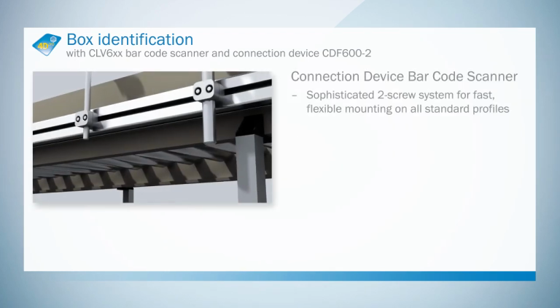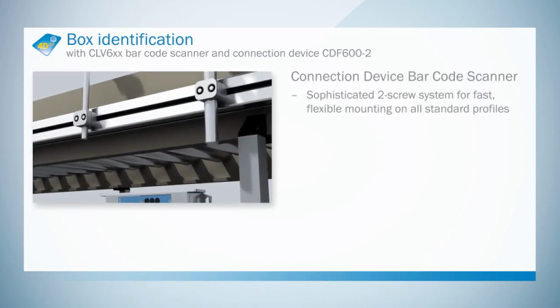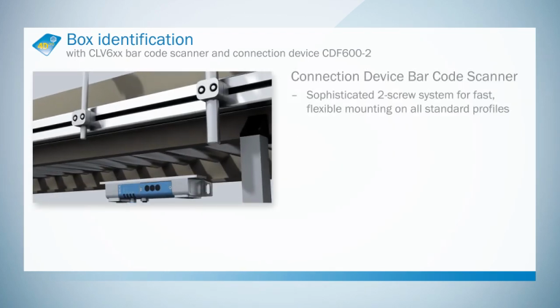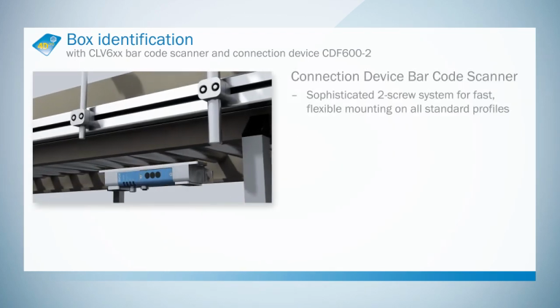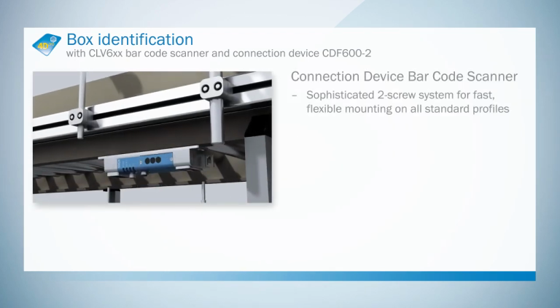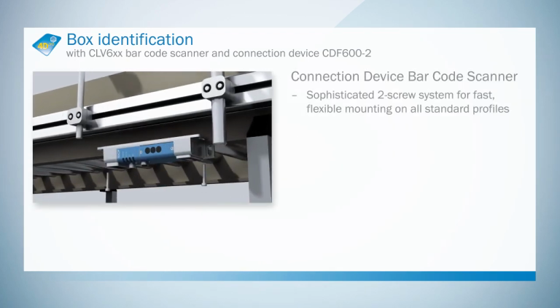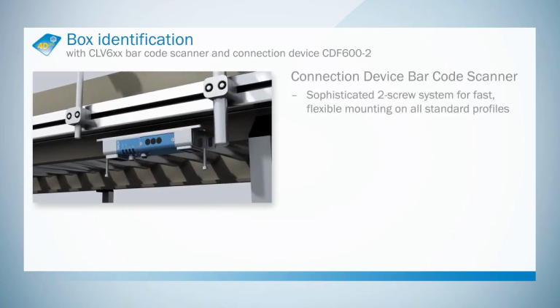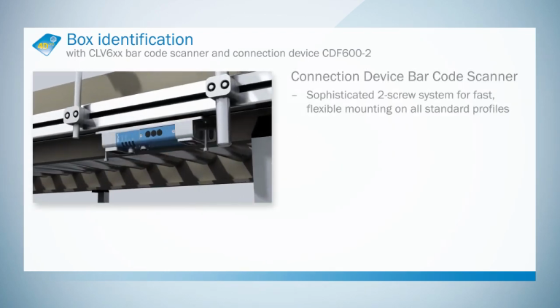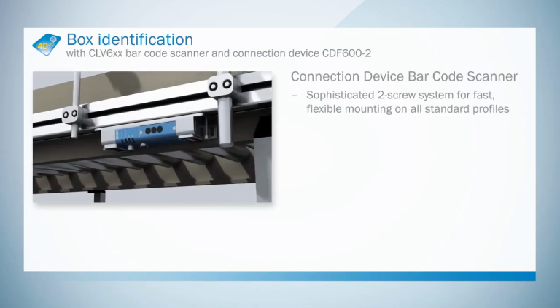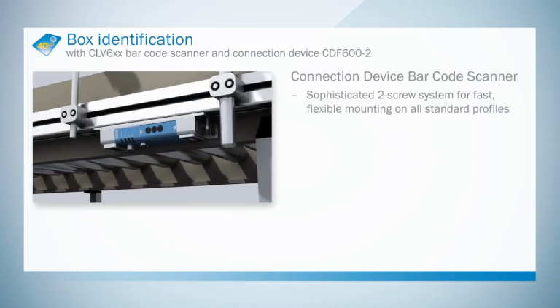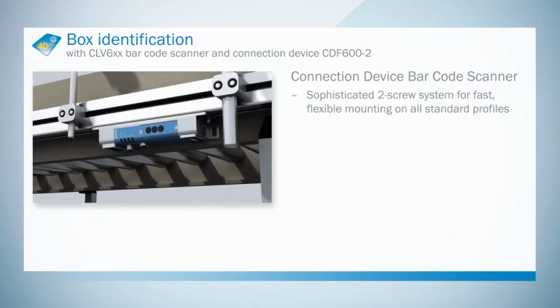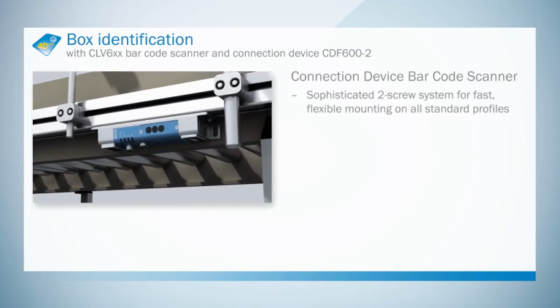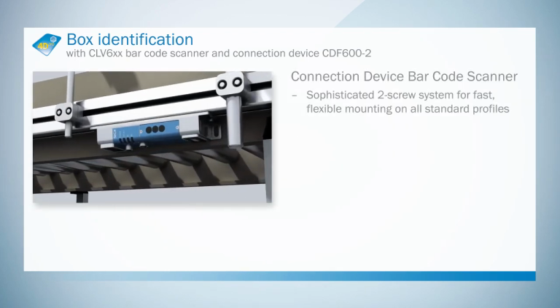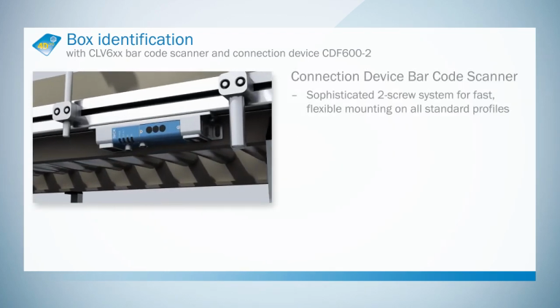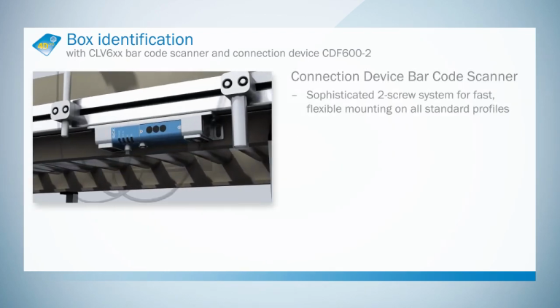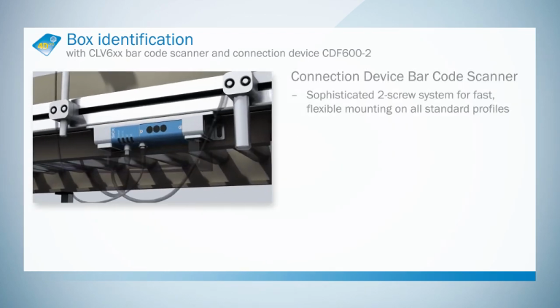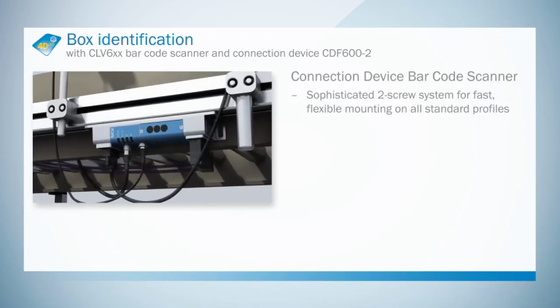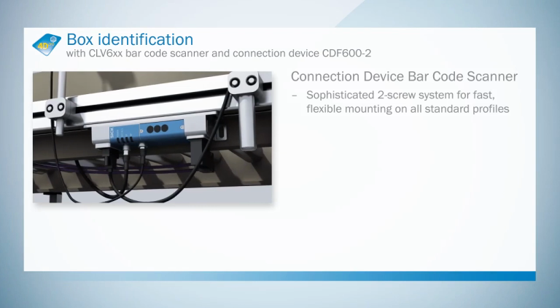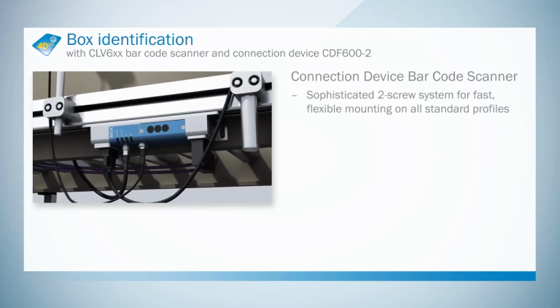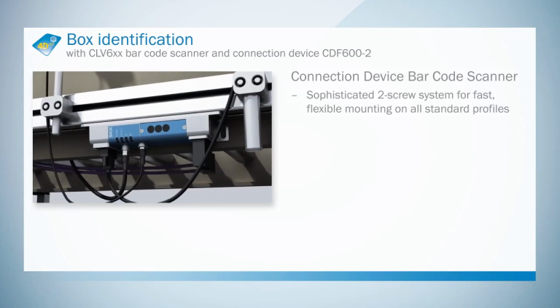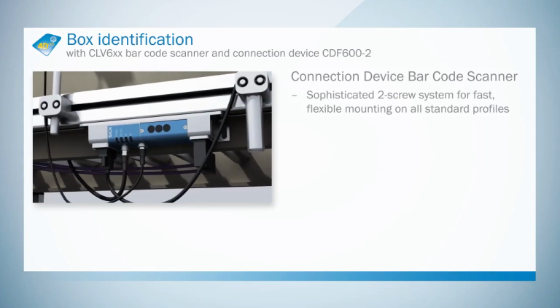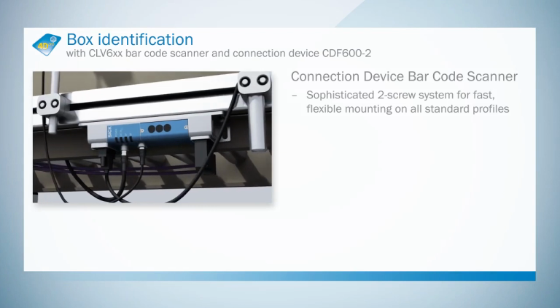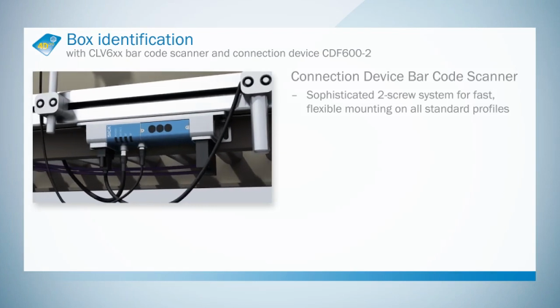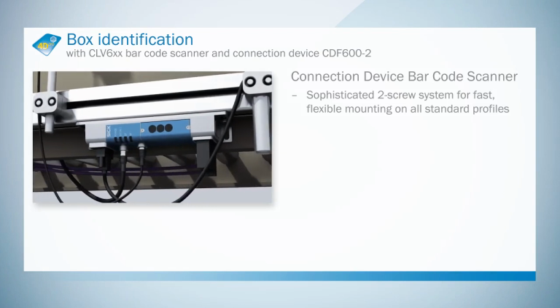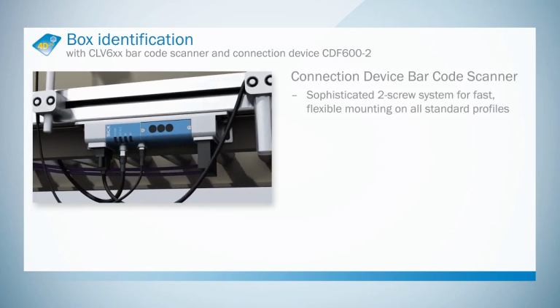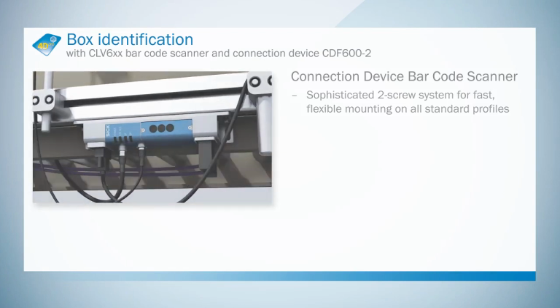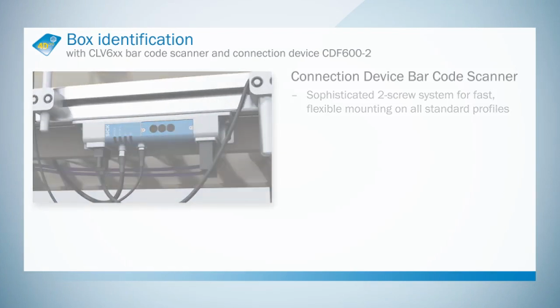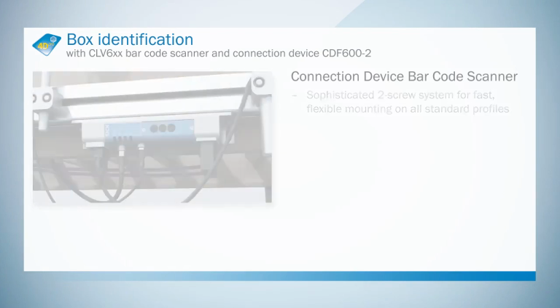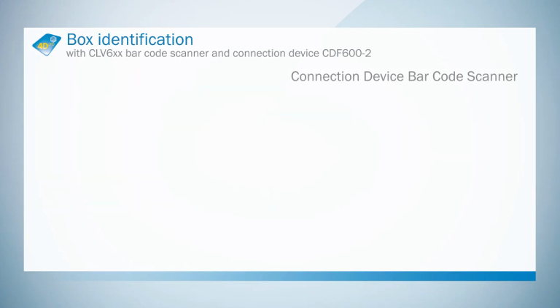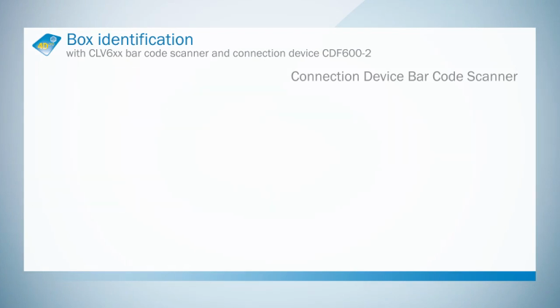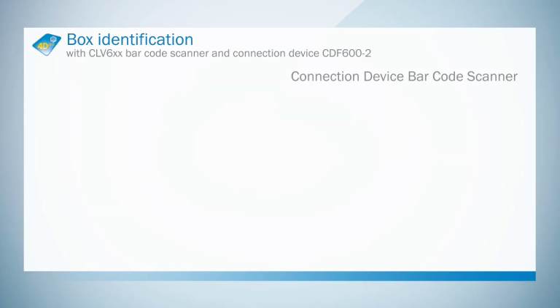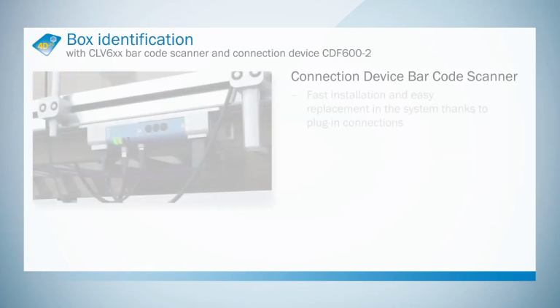Sophisticated two-screw system for fast, flexible mounting on all standard profiles.